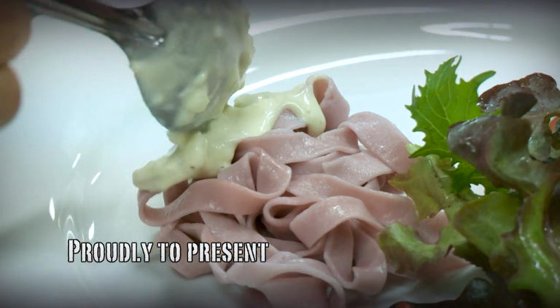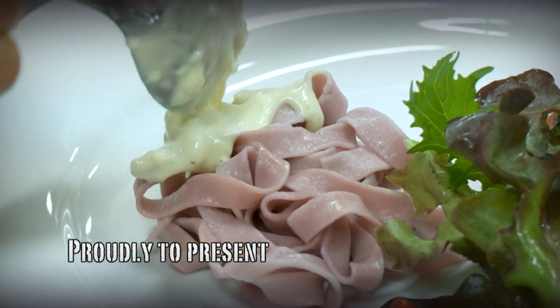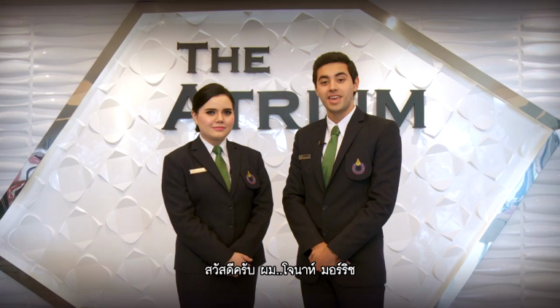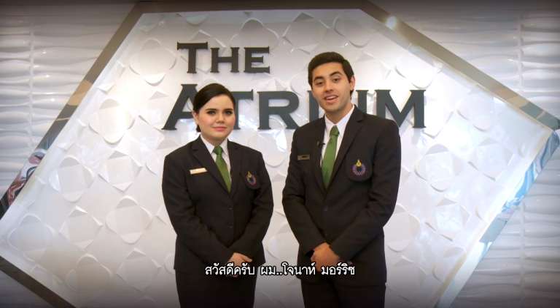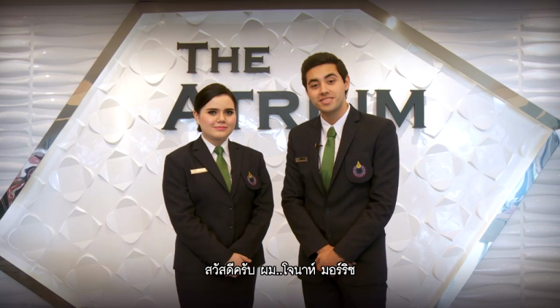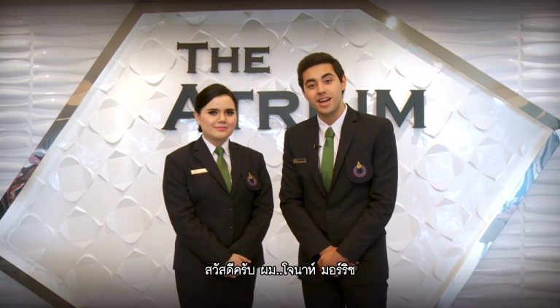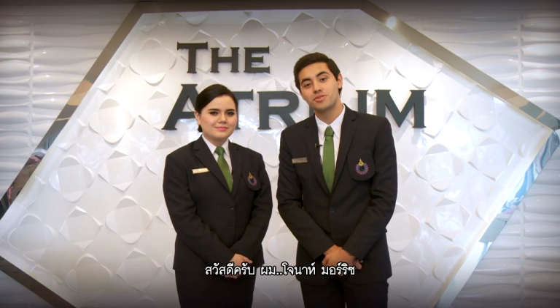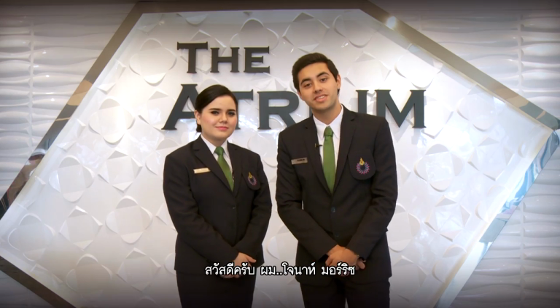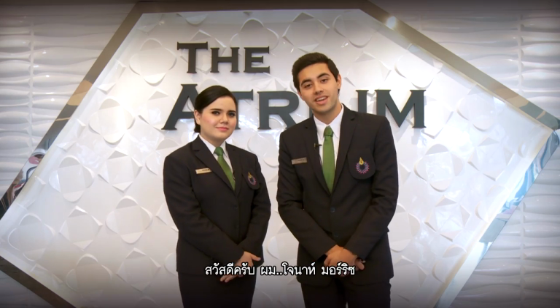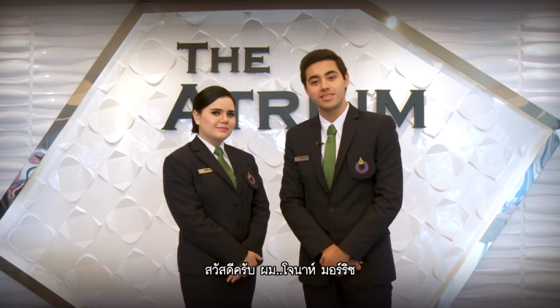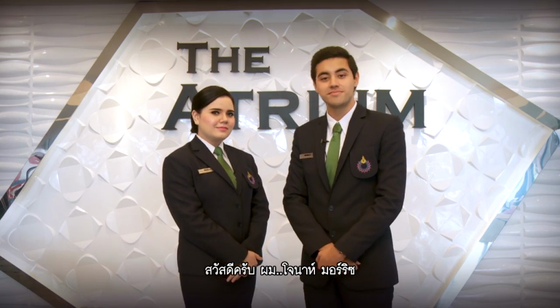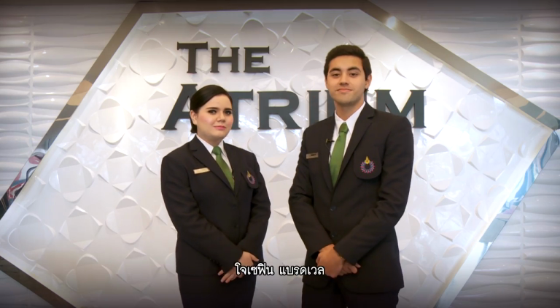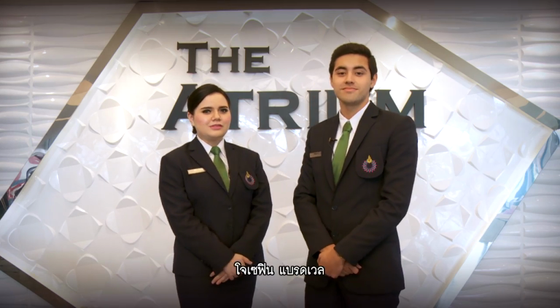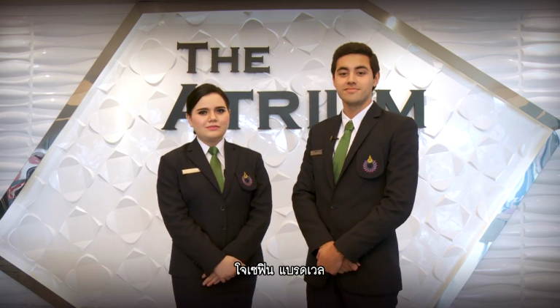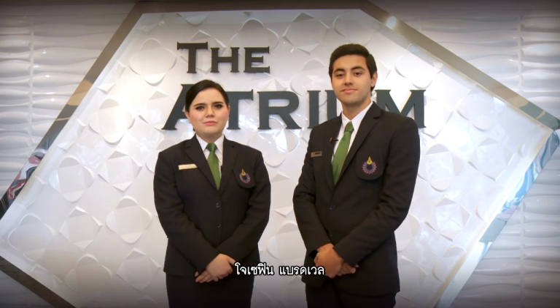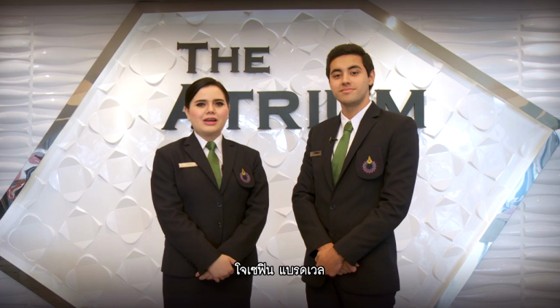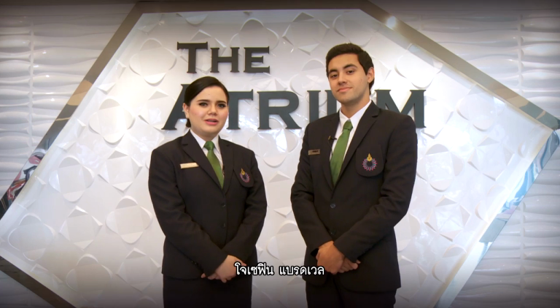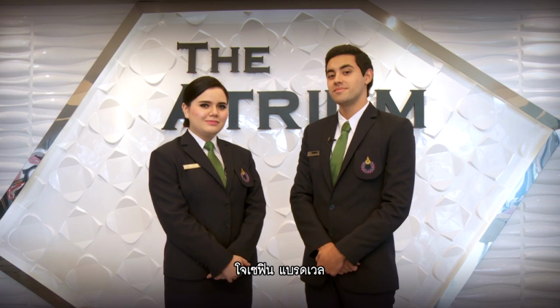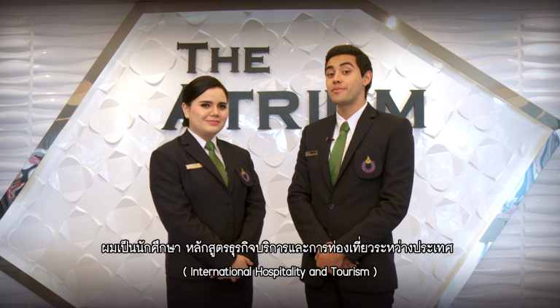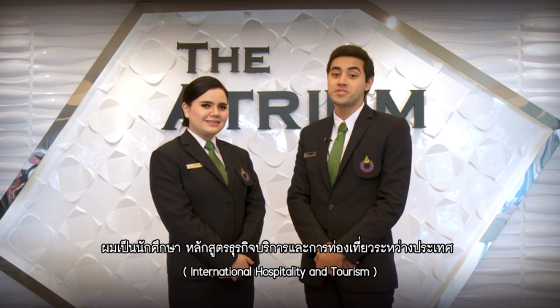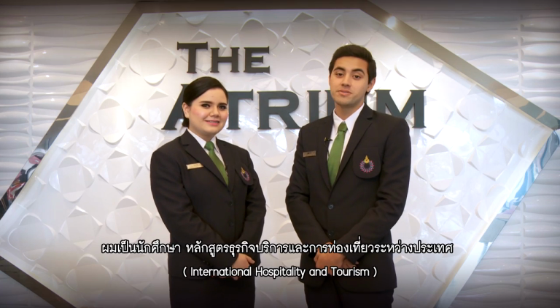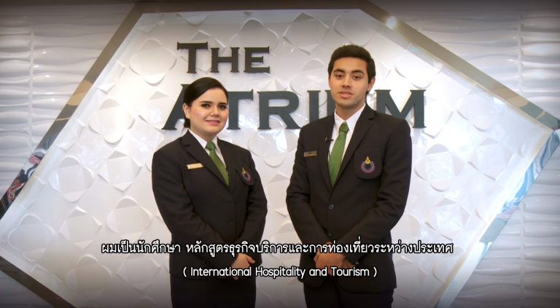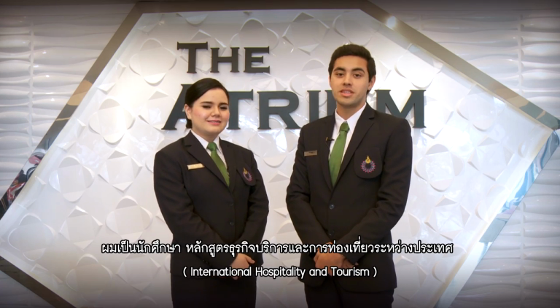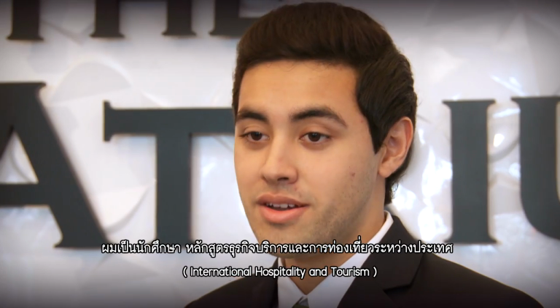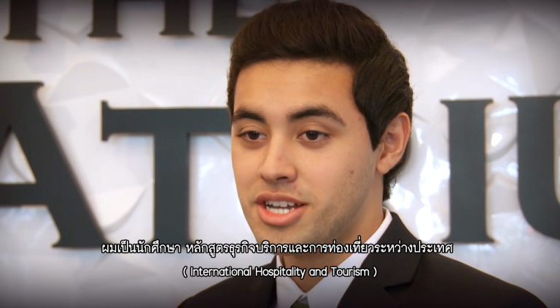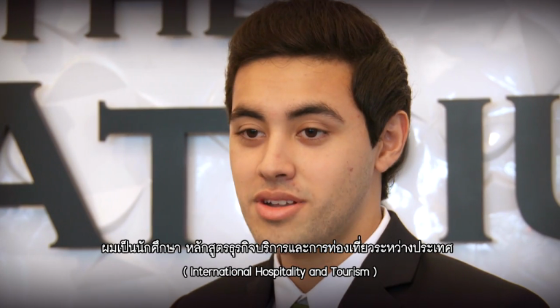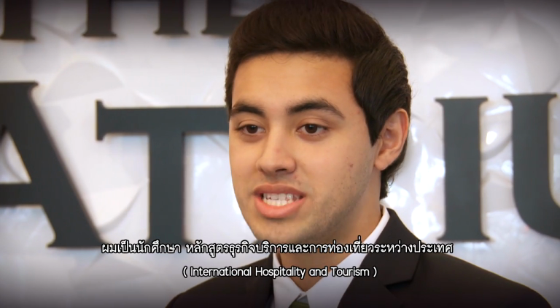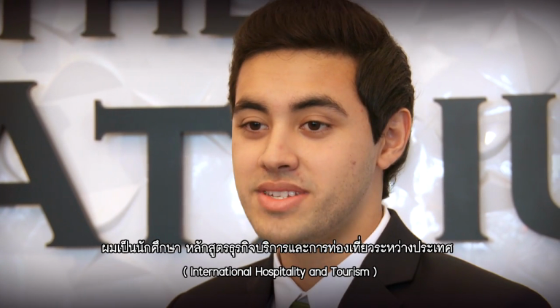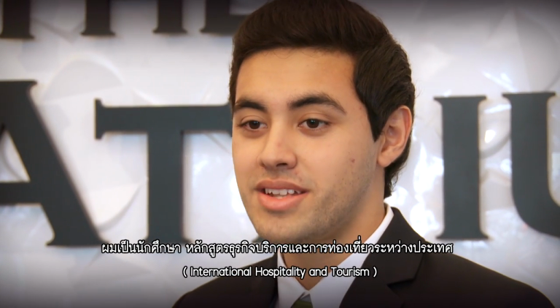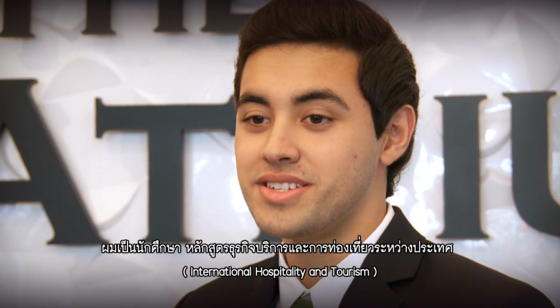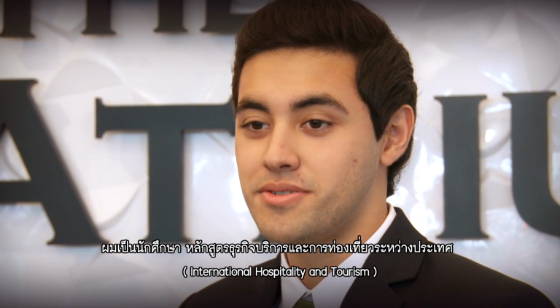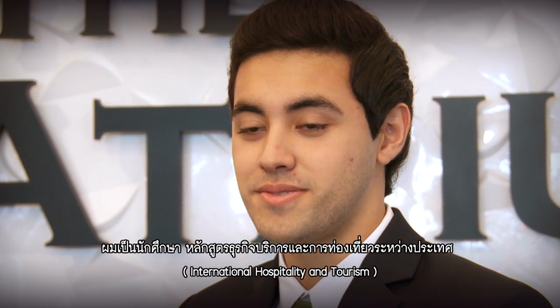Hey guys, I'm Jonah Katani. I'm Josephine Bradwell, and we're students in International Hospitality and Tourism.